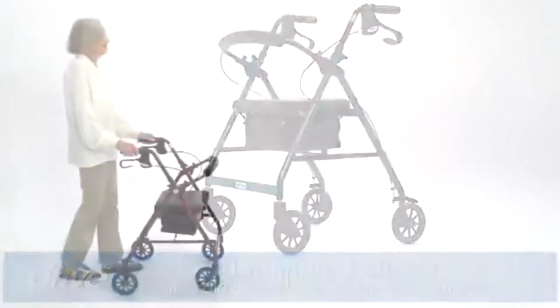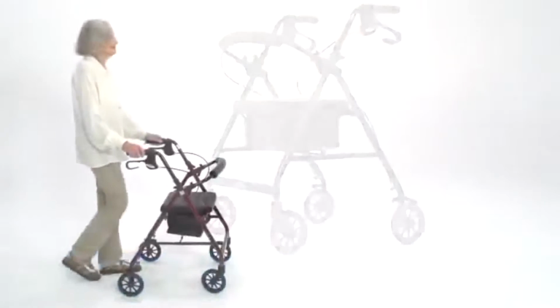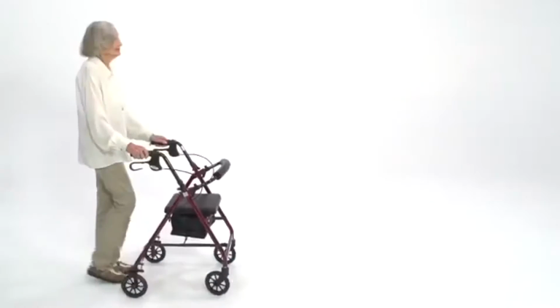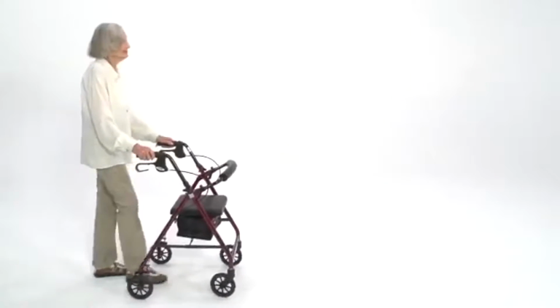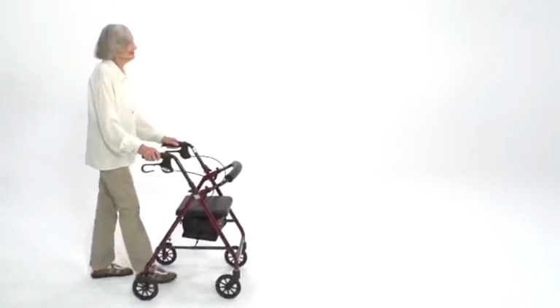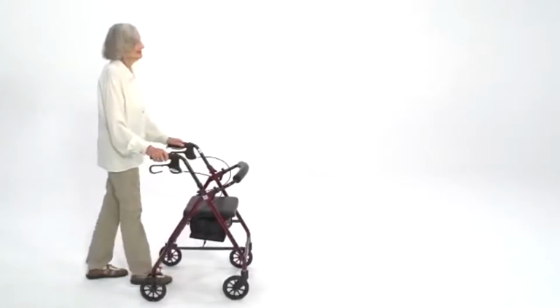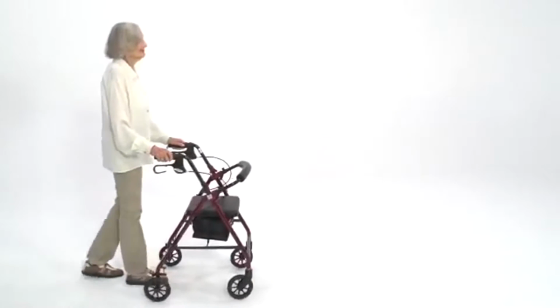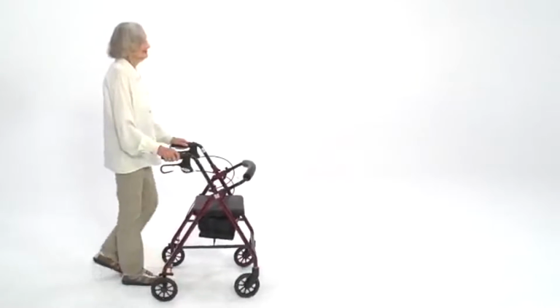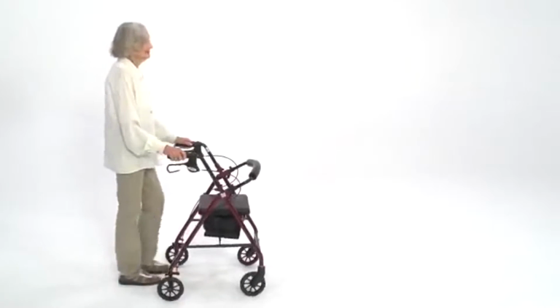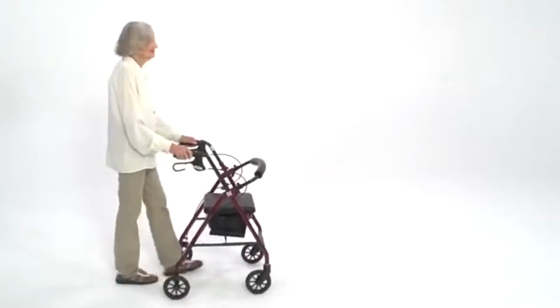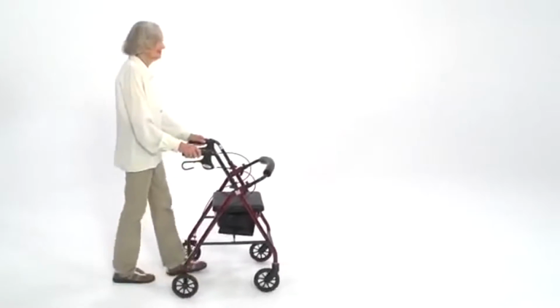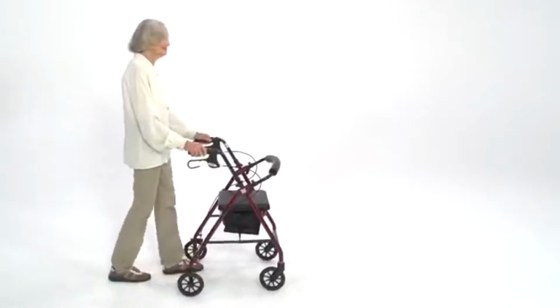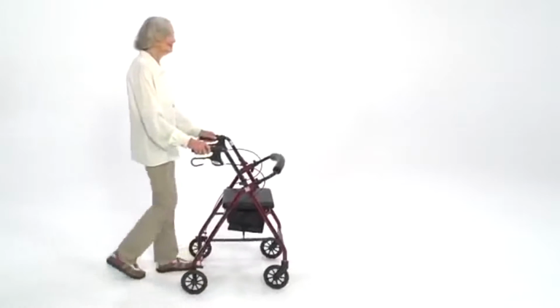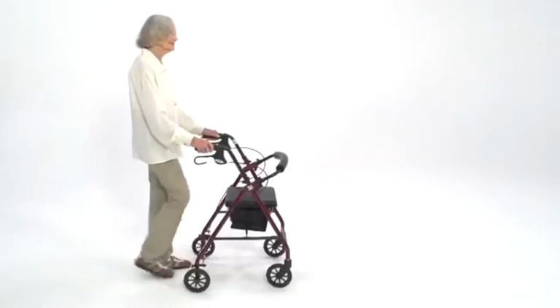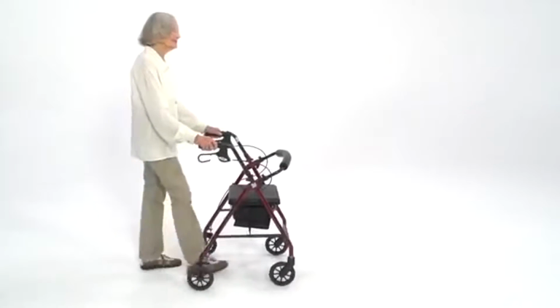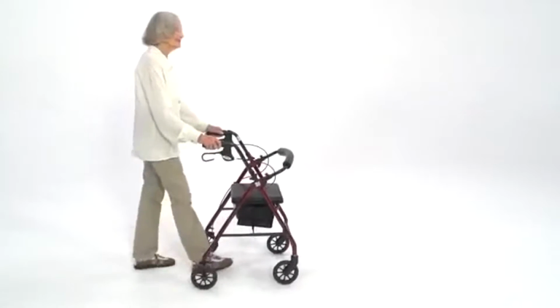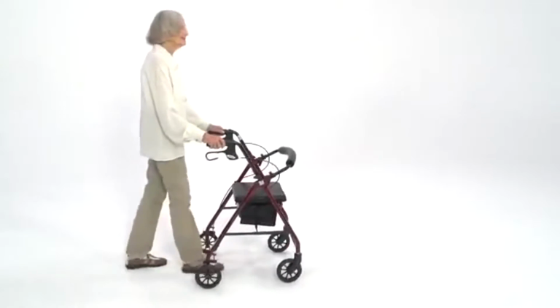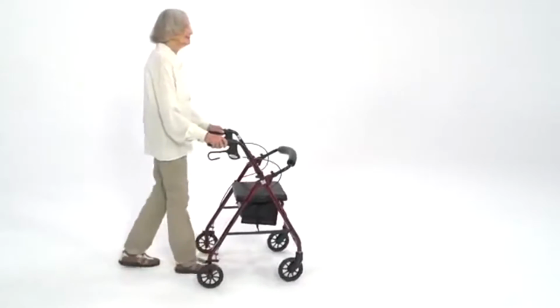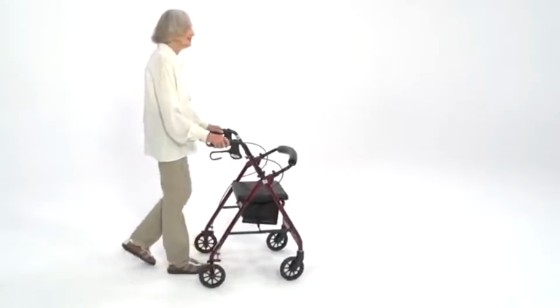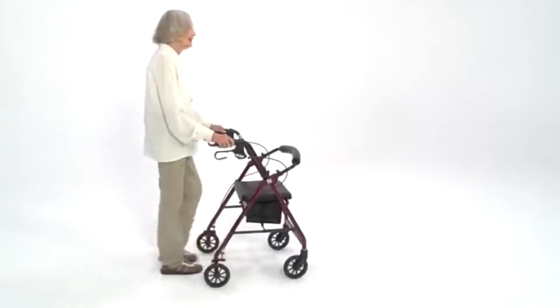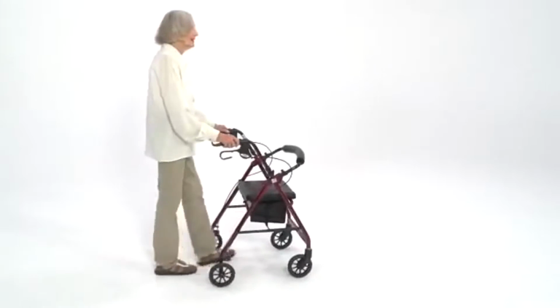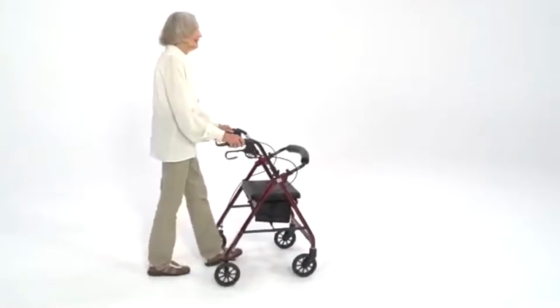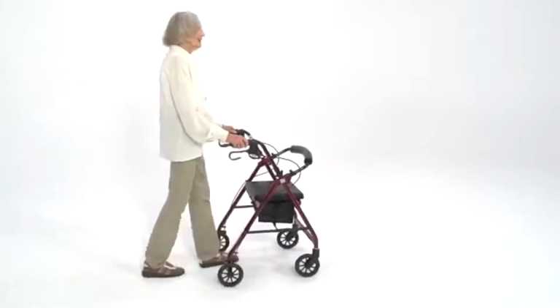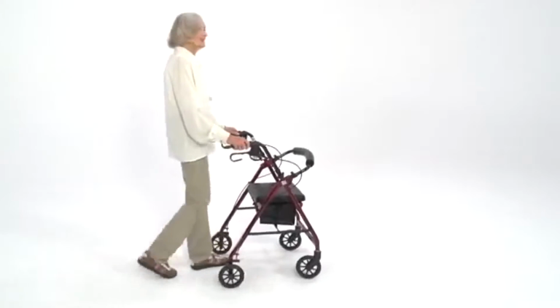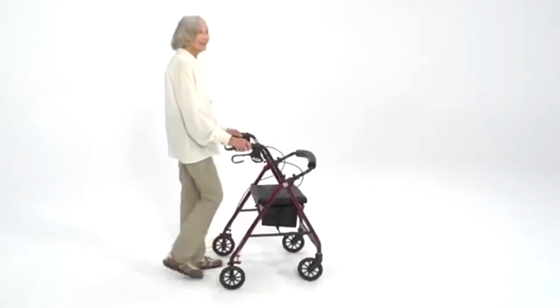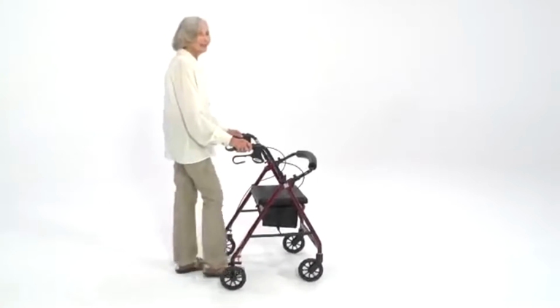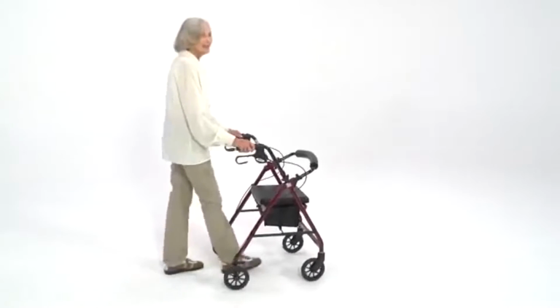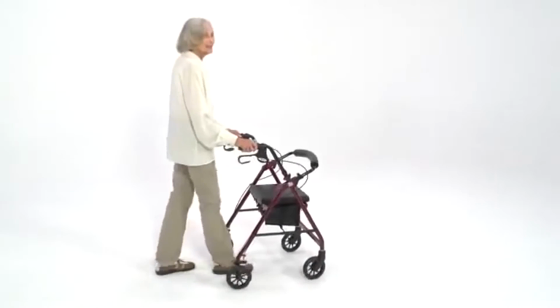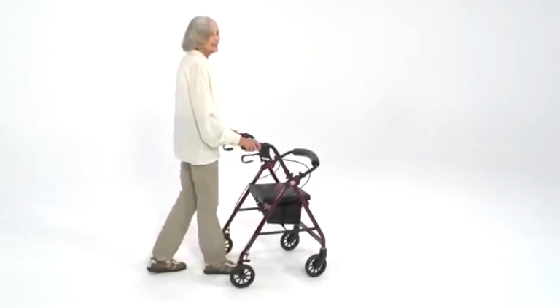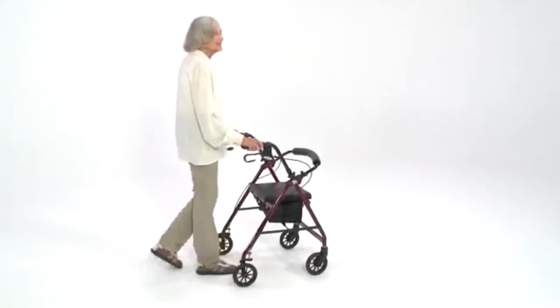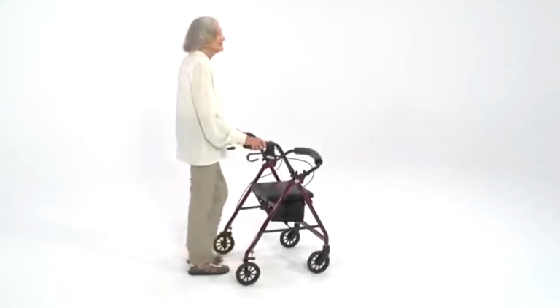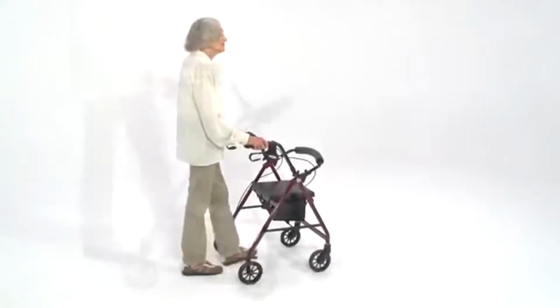Even though this folding rollator weighs only 12 pounds, it safely supports up to 300 pounds.